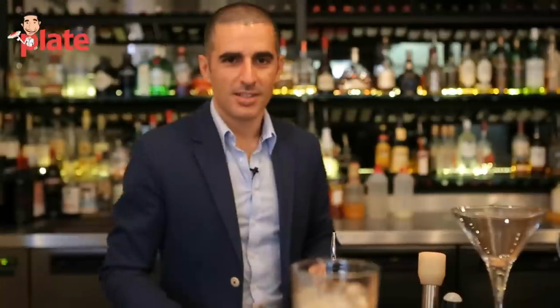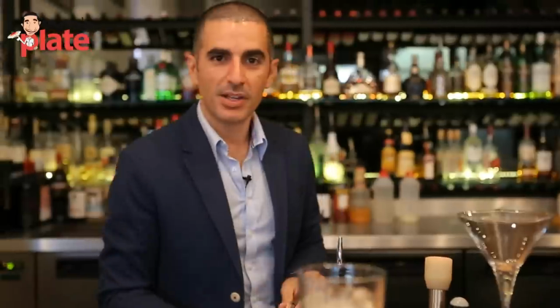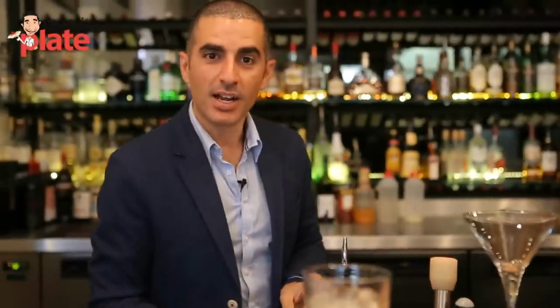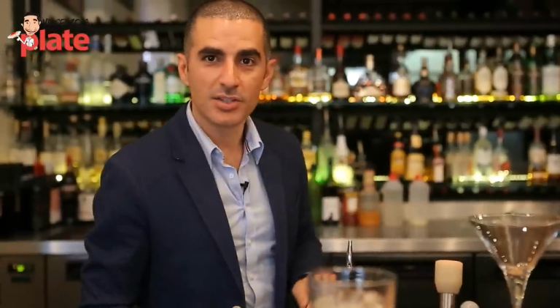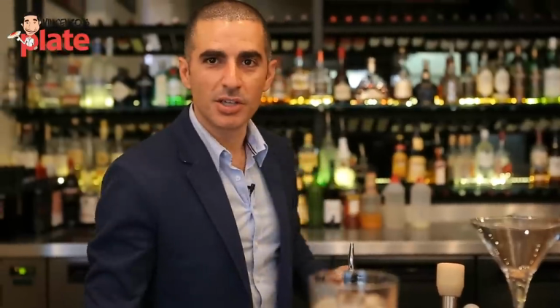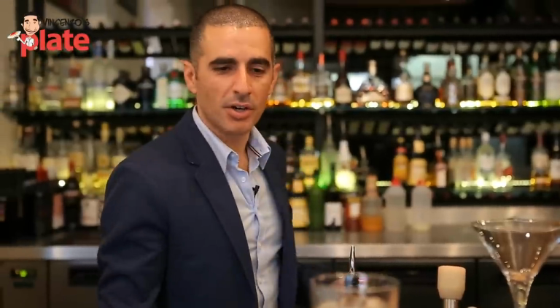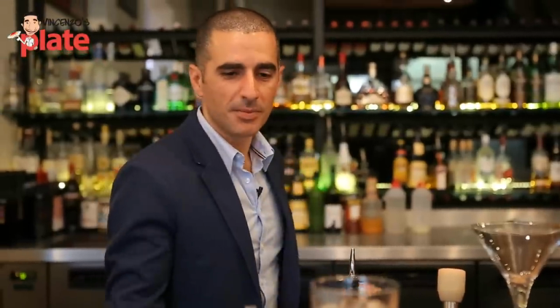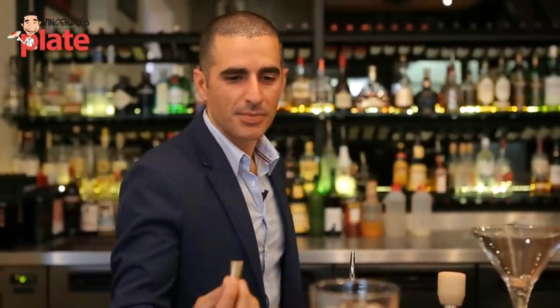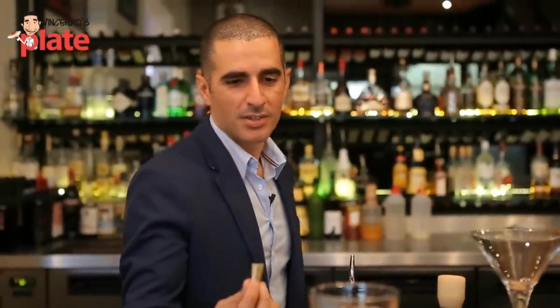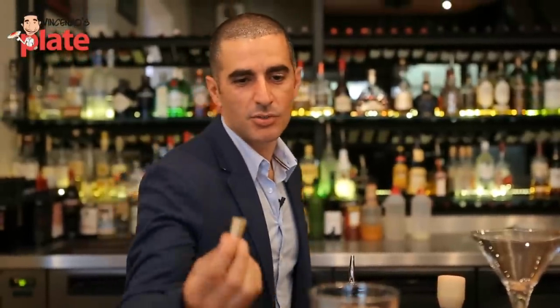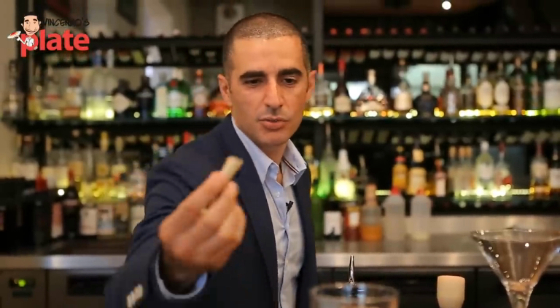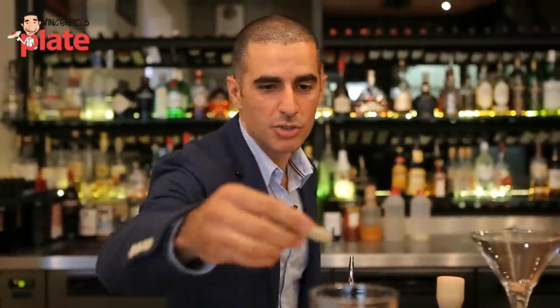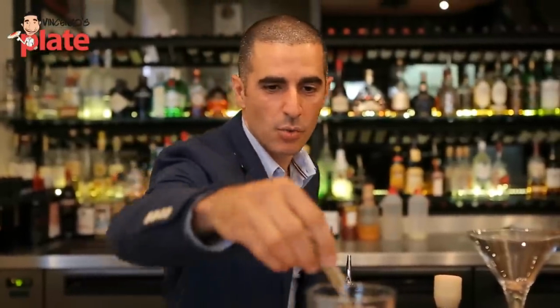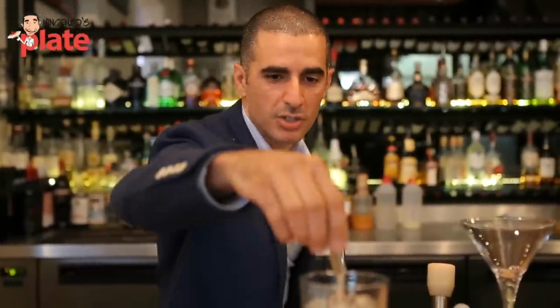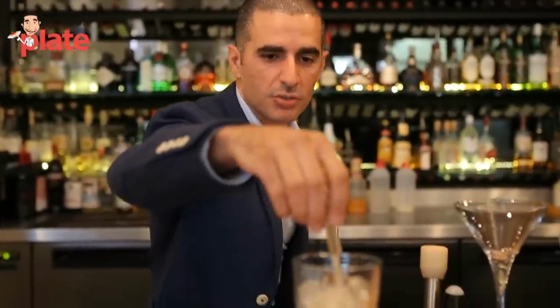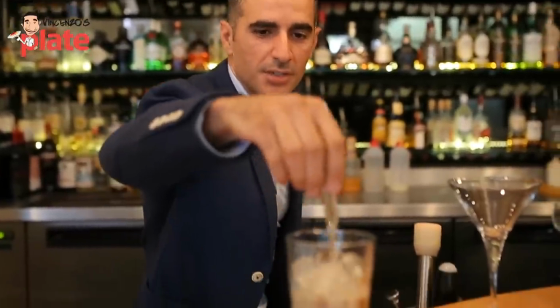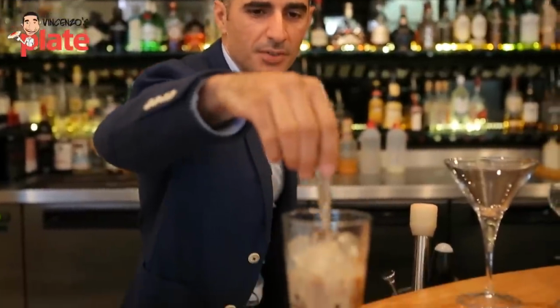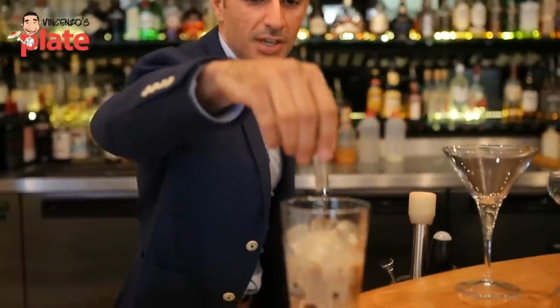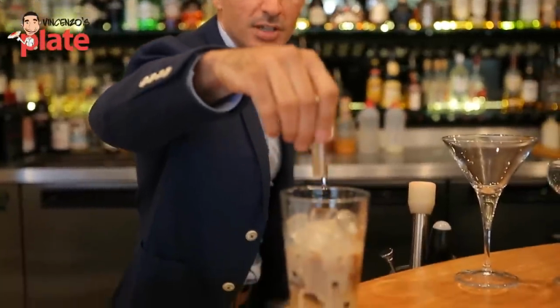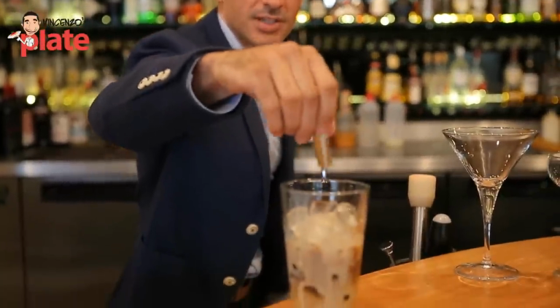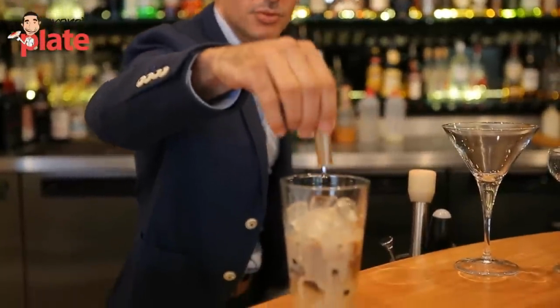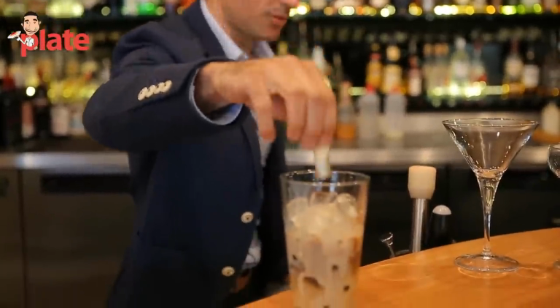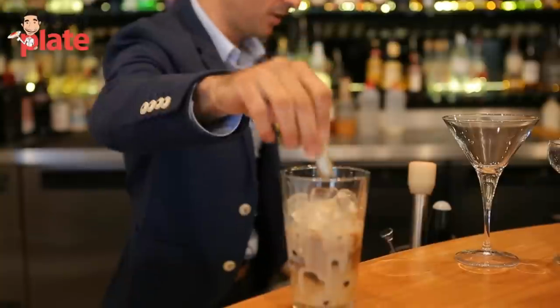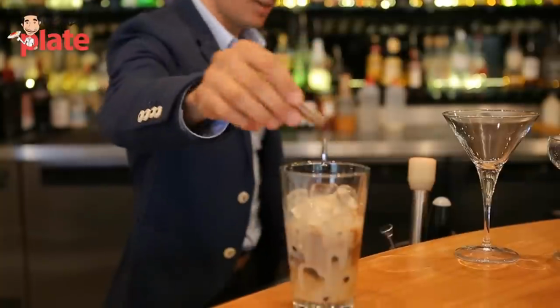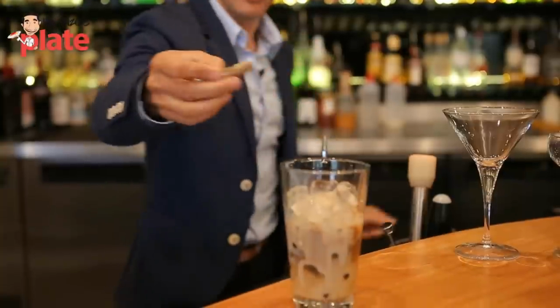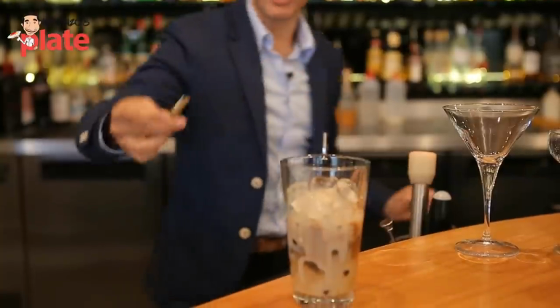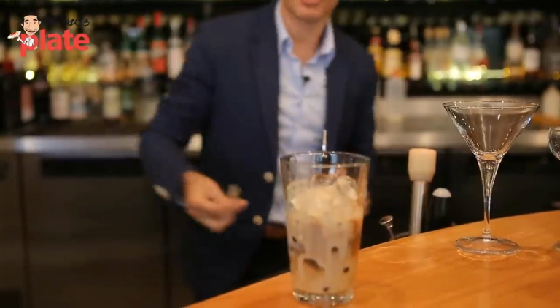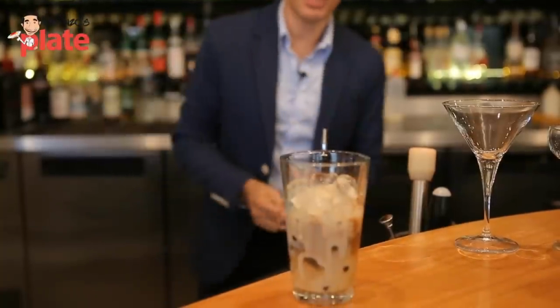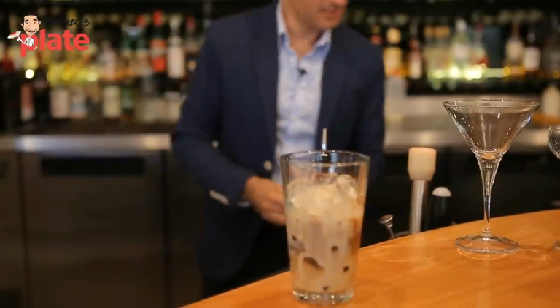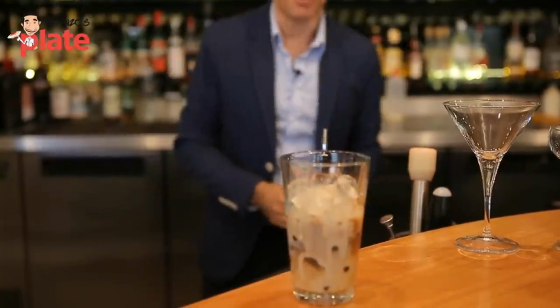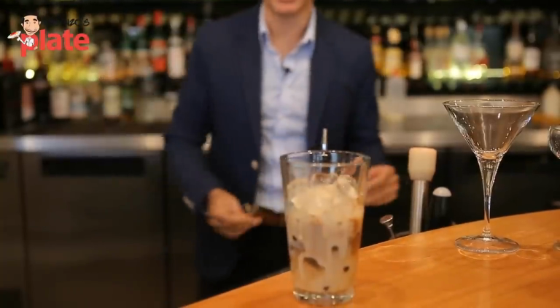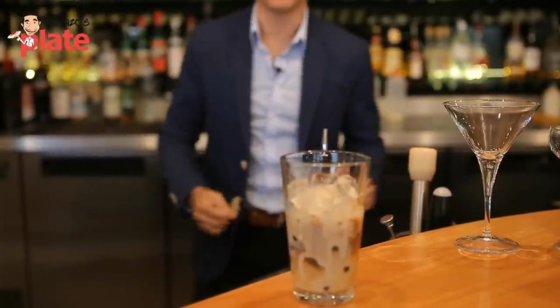Depending on how sweet you want it, you usually do one sugar — one teaspoon of sugar. If you like it sweeter, then make it two.